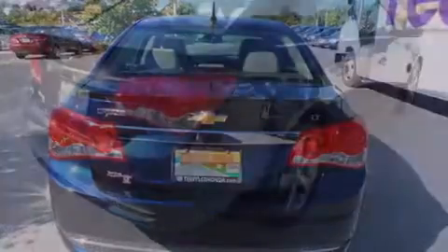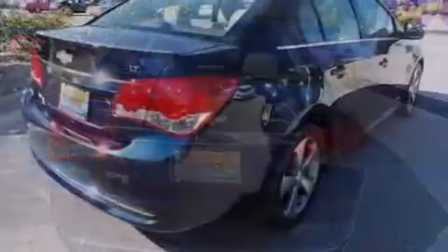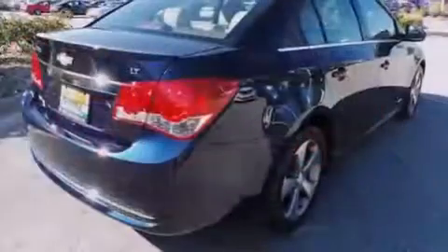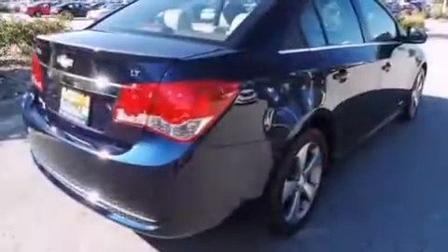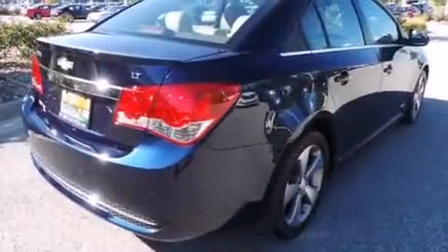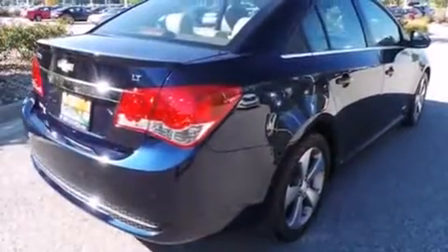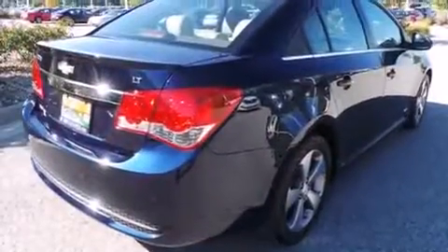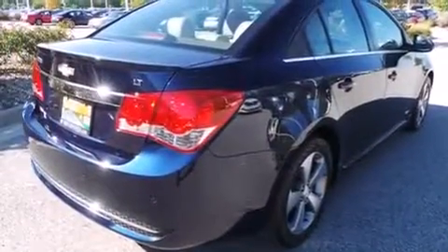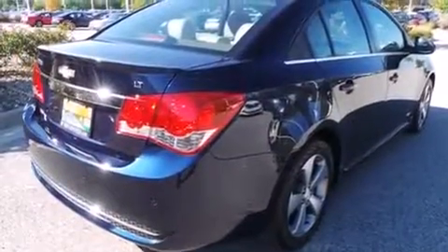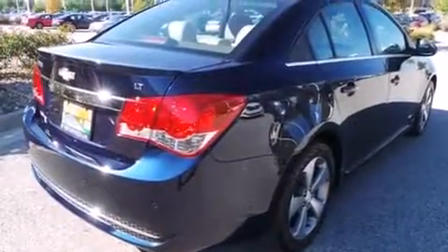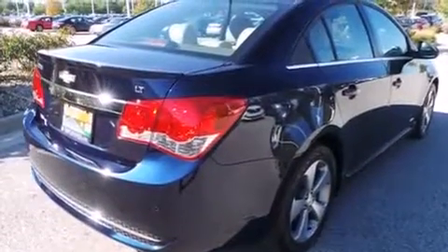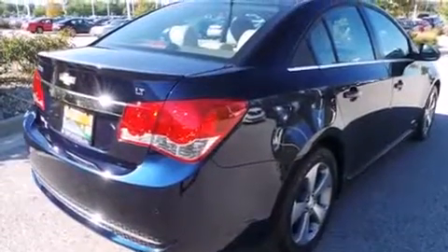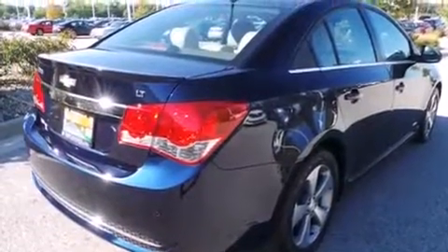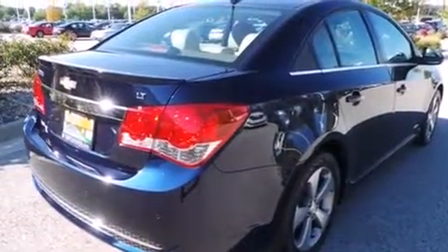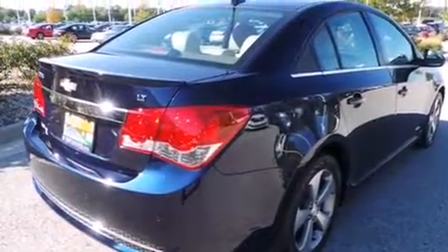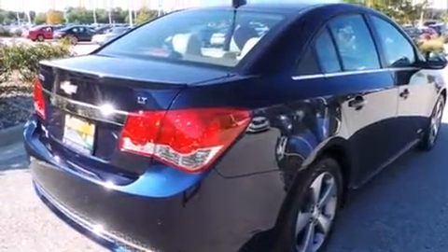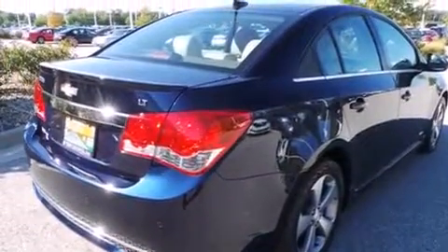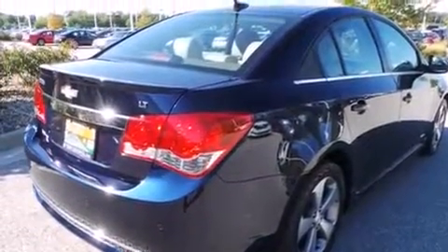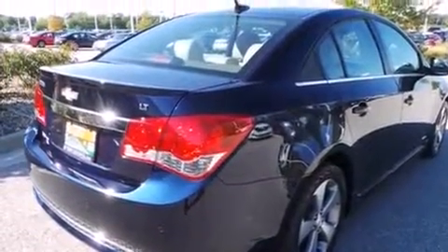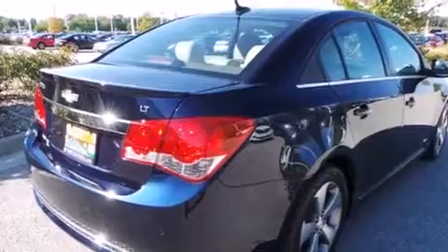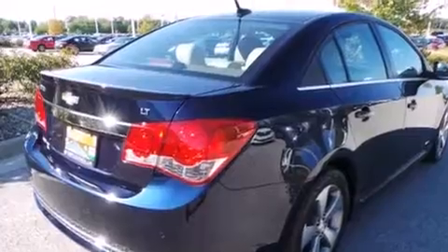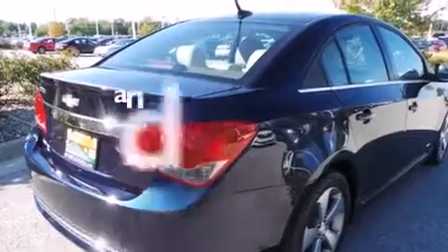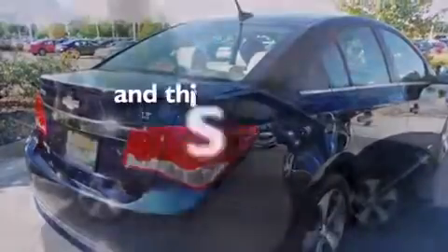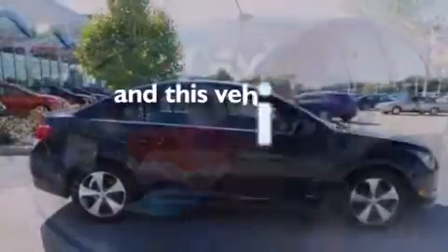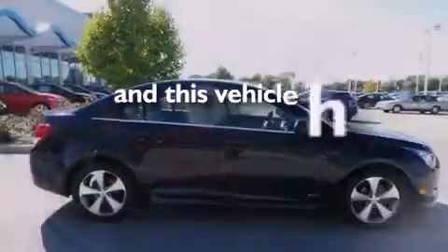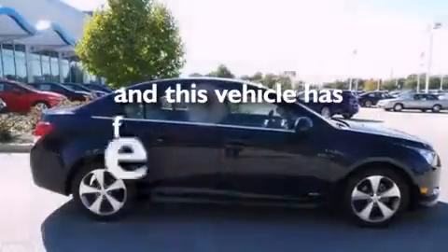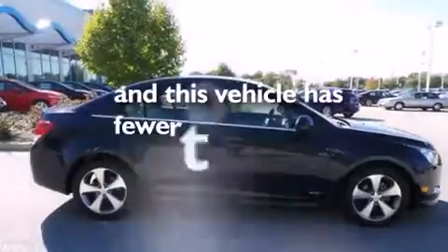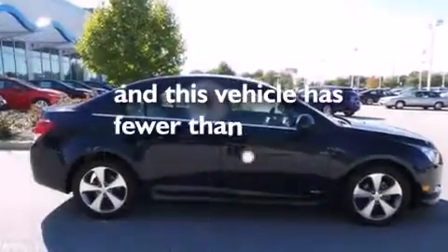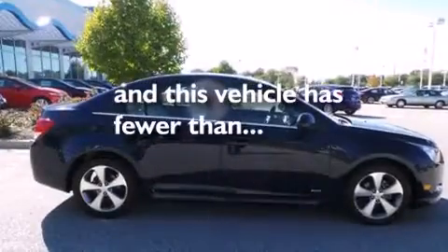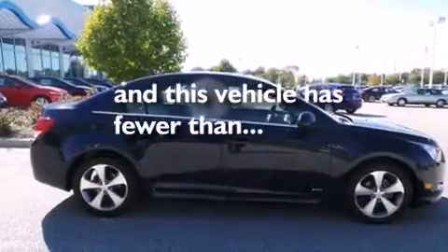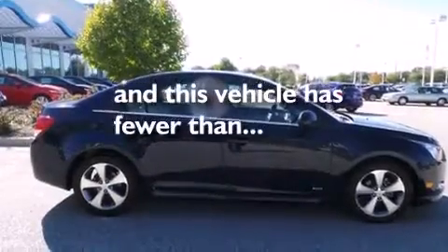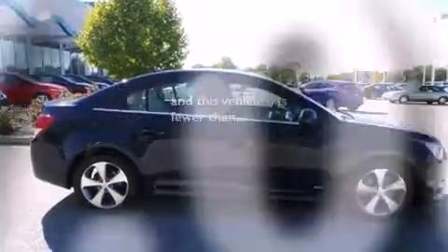Side curtain airbags, air conditioning, cruise control, full power accessories, and this vehicle has less than 38,000 miles.